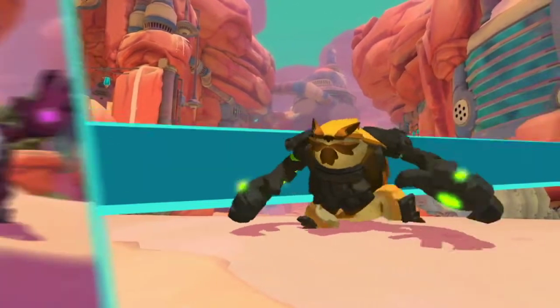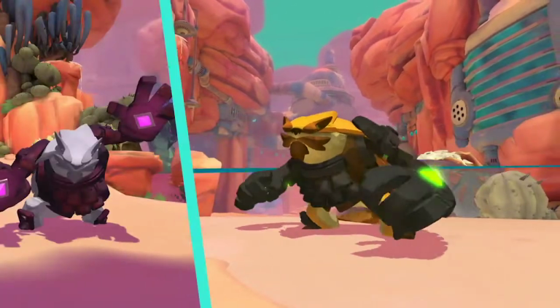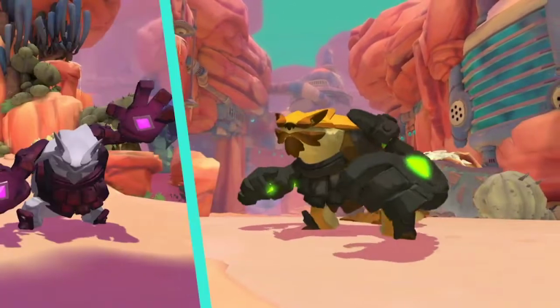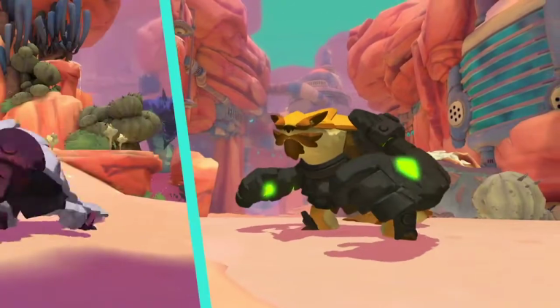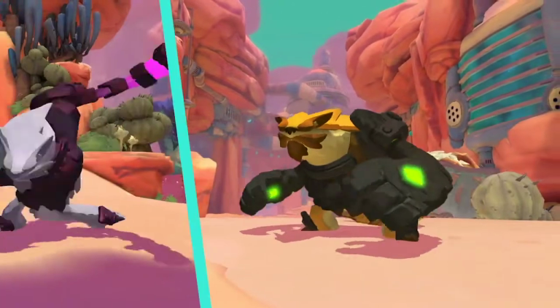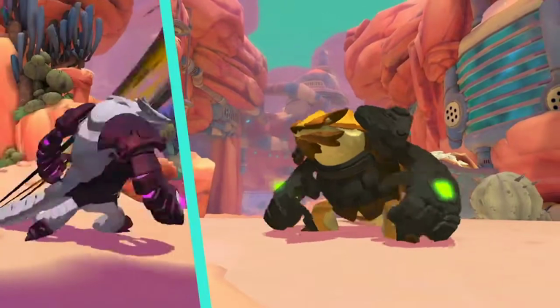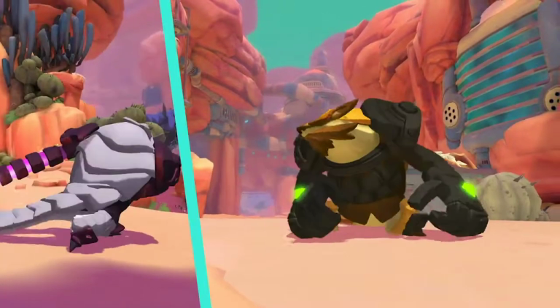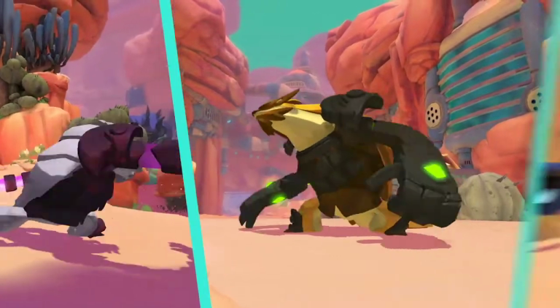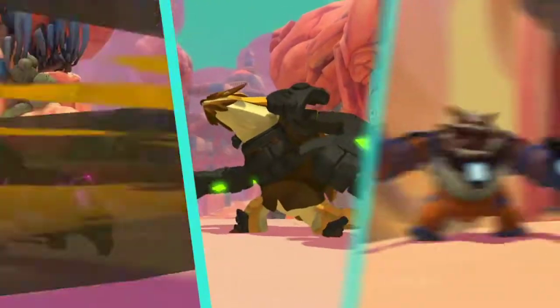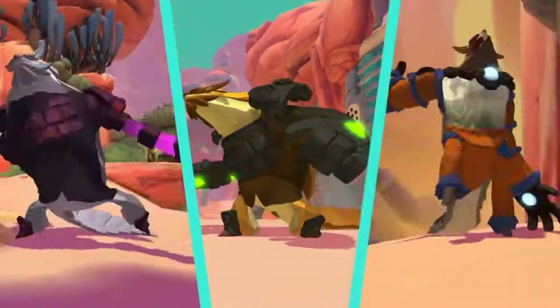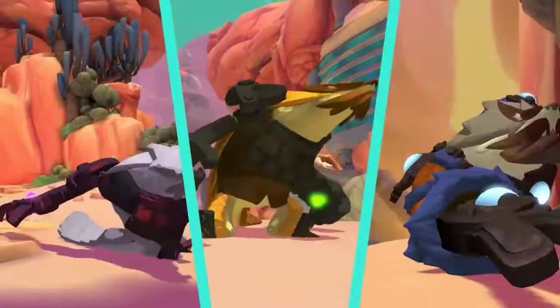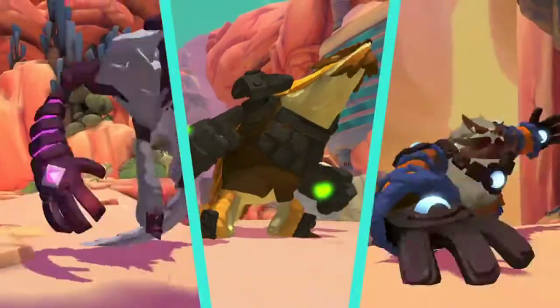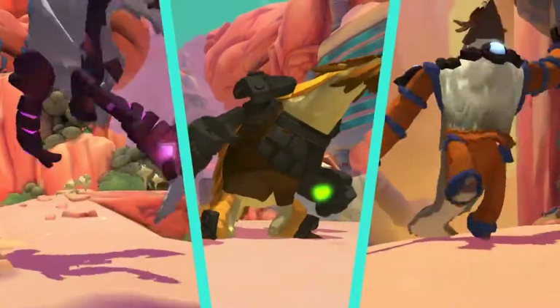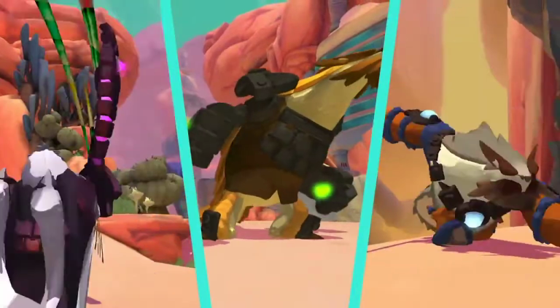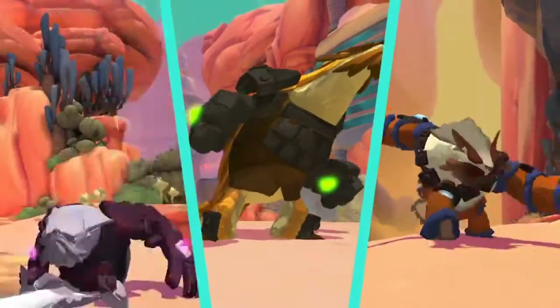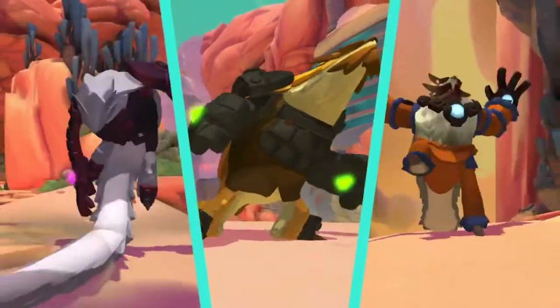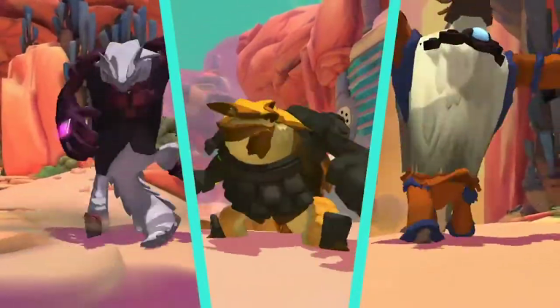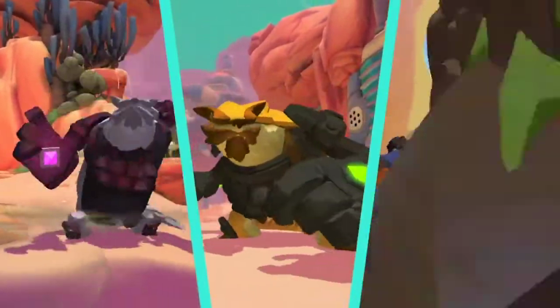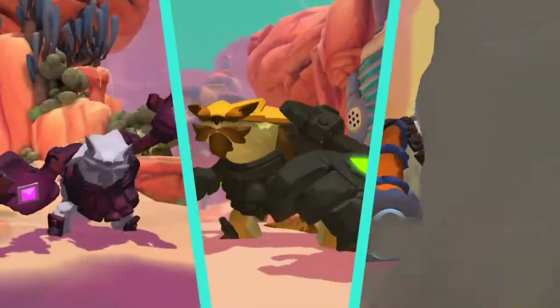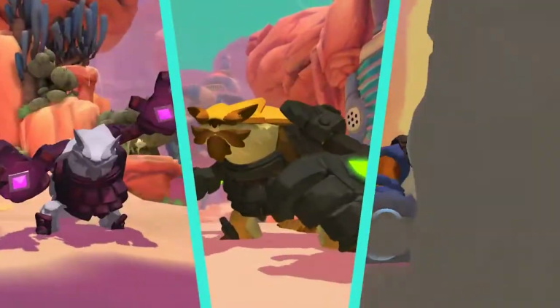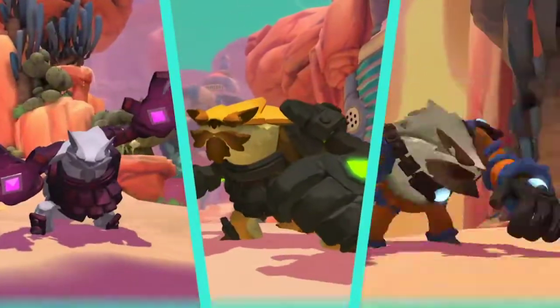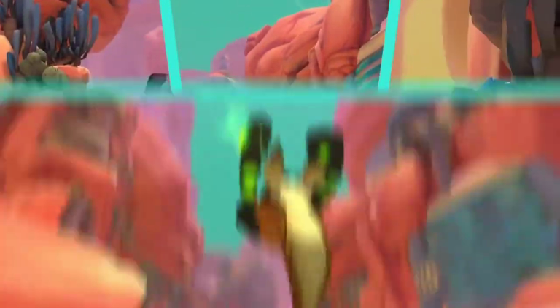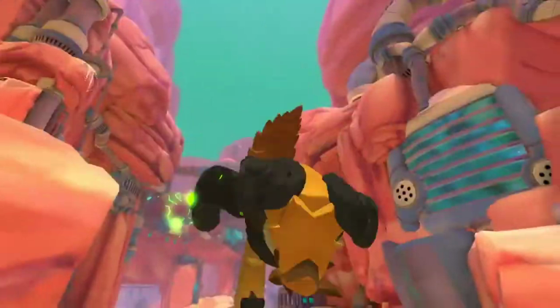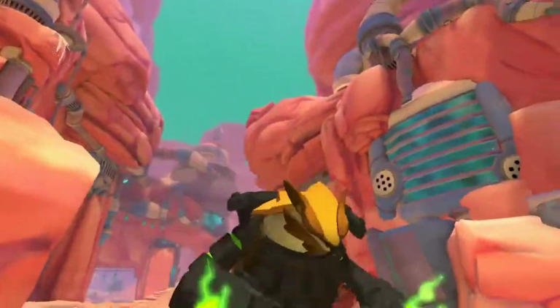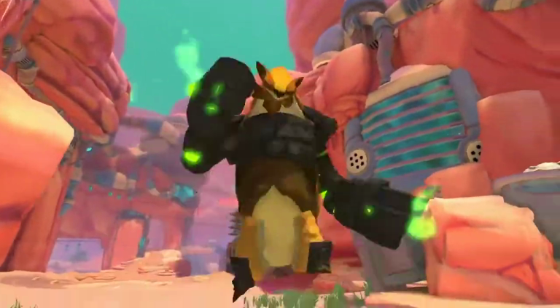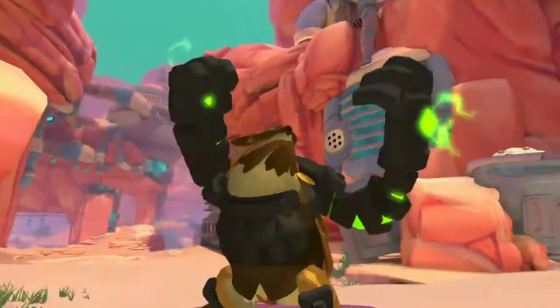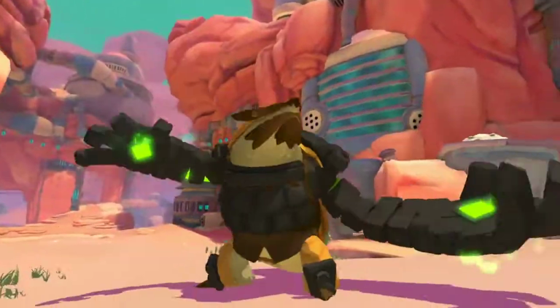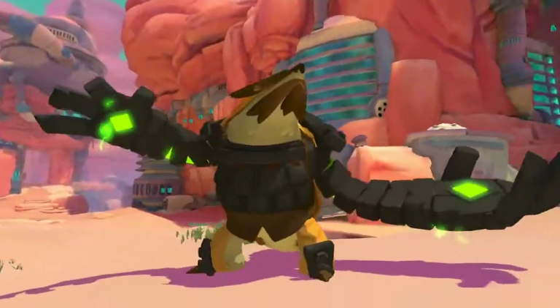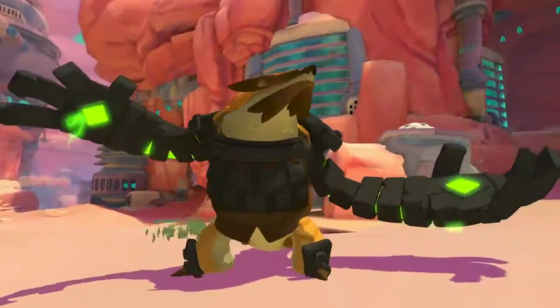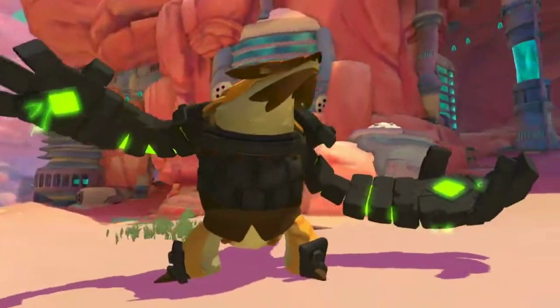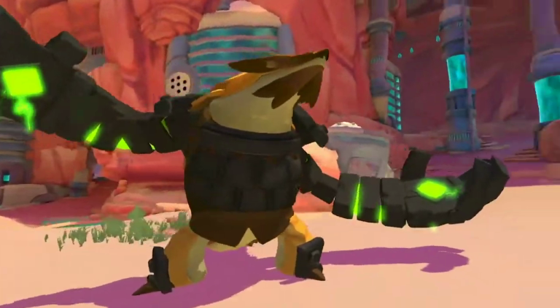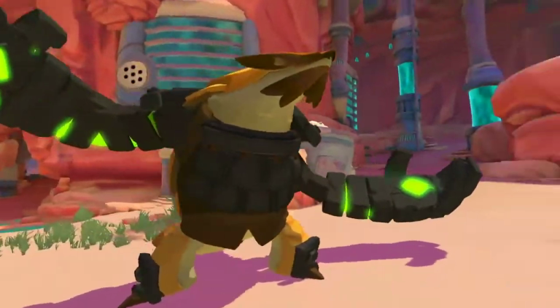Rutger uses rock walls and heavy hits to block enemies, control the terrain, and protect the land at any cost.